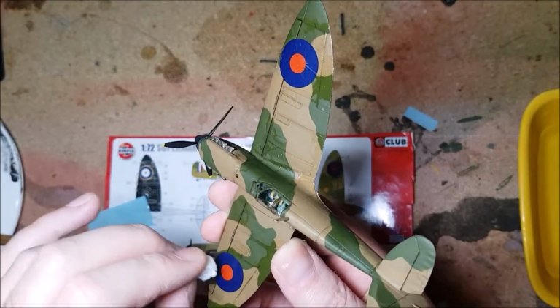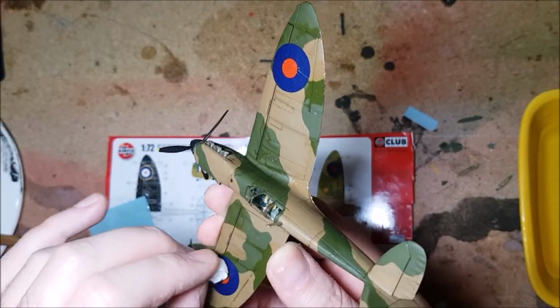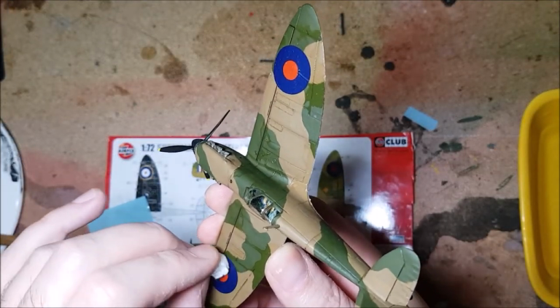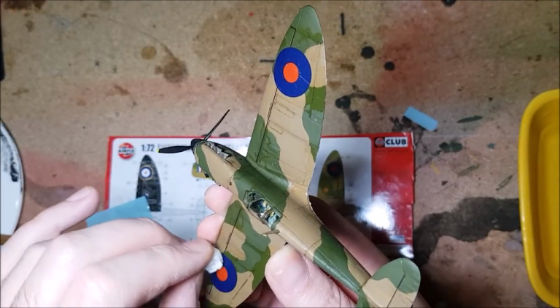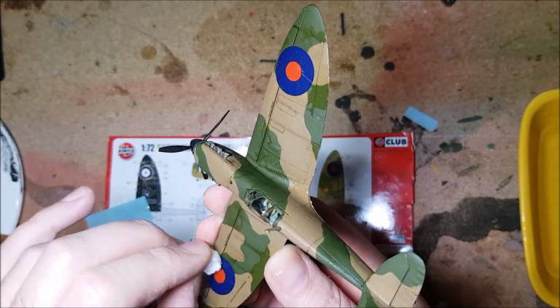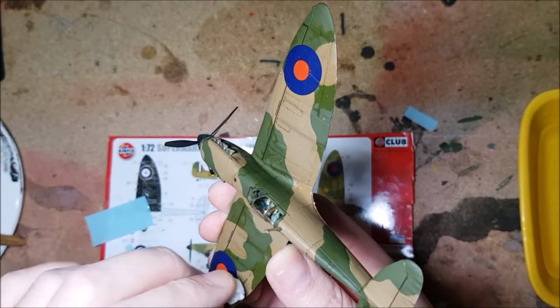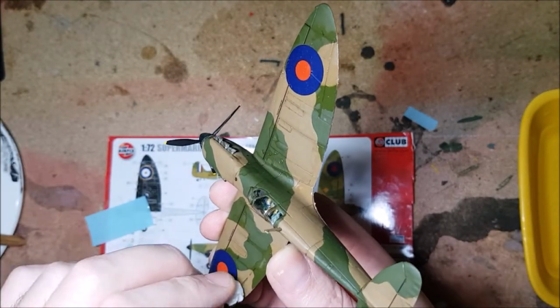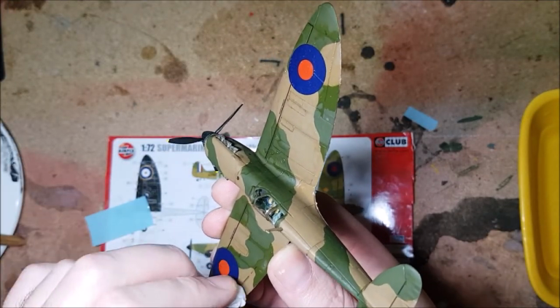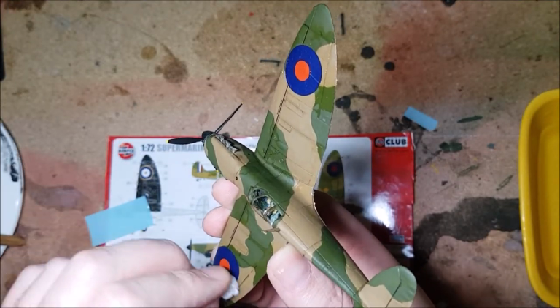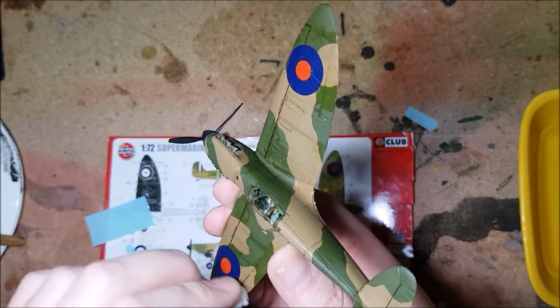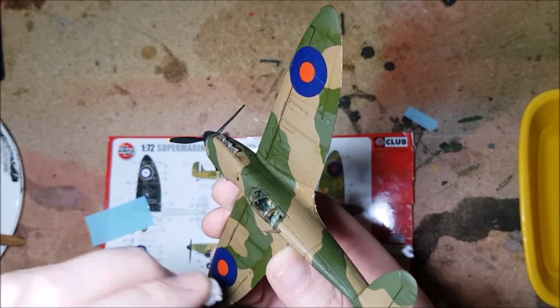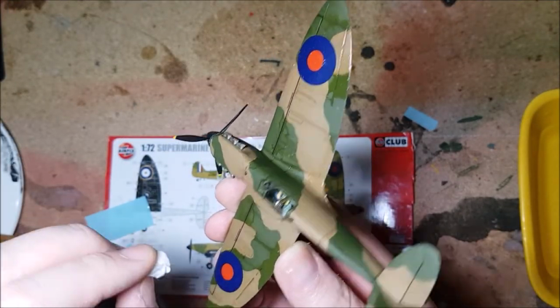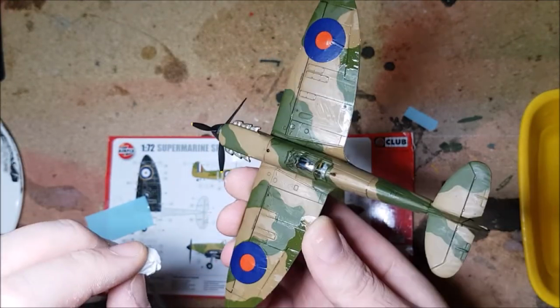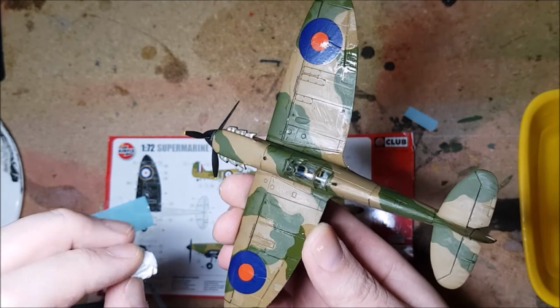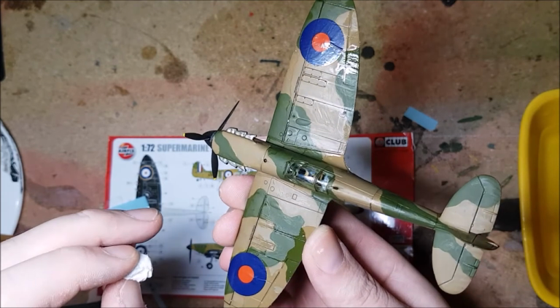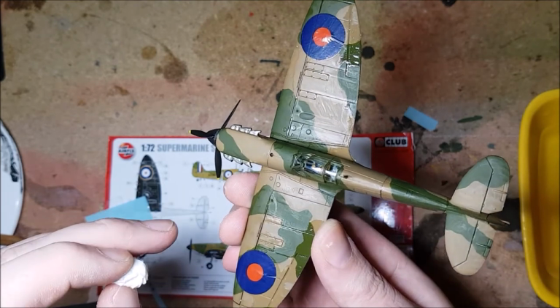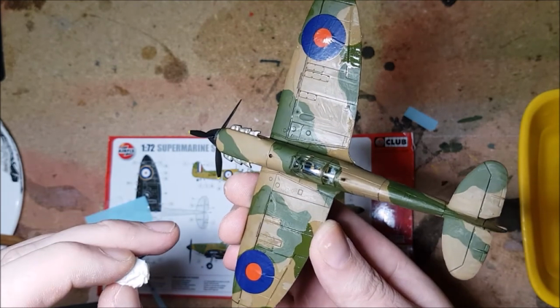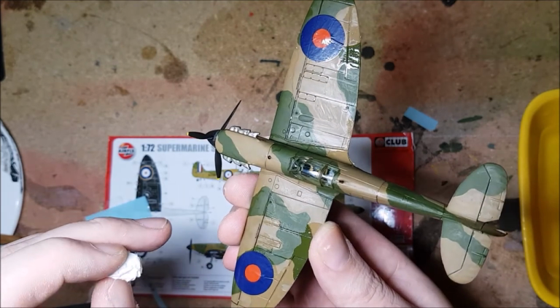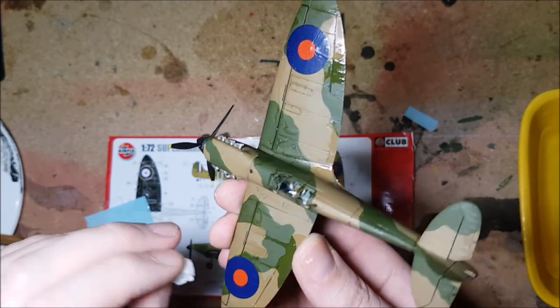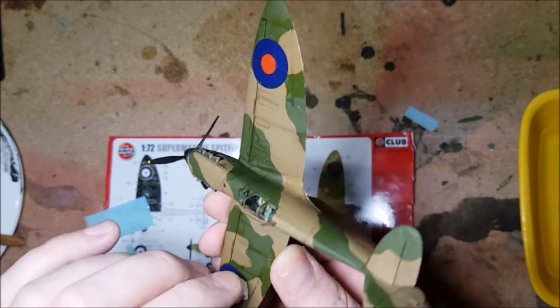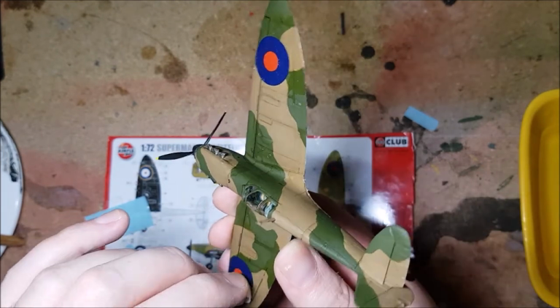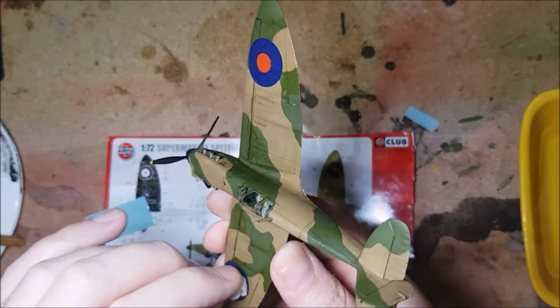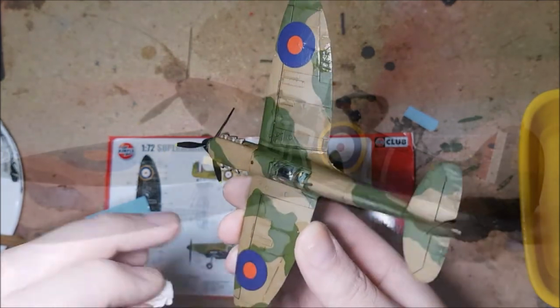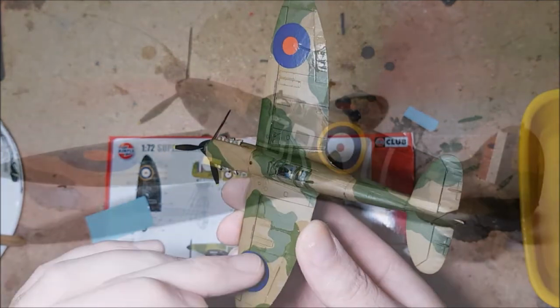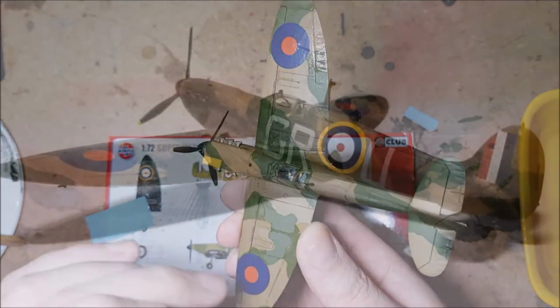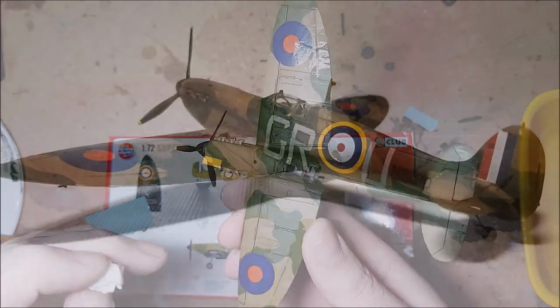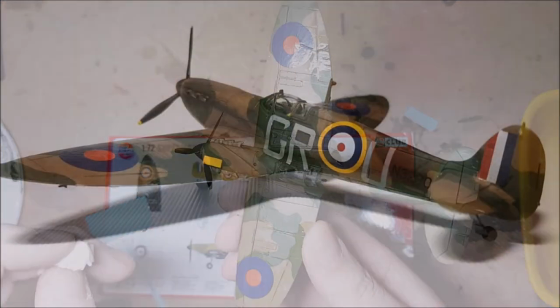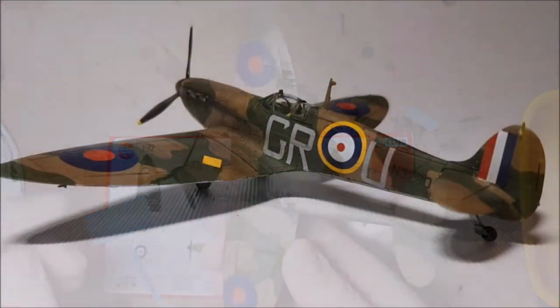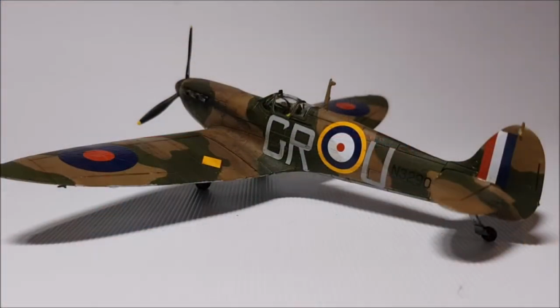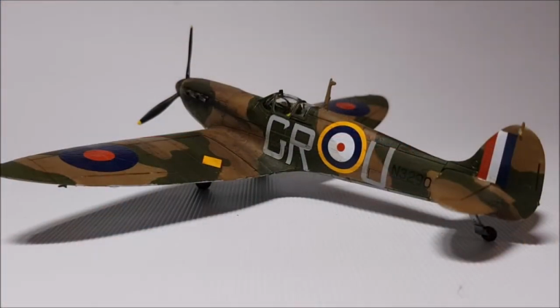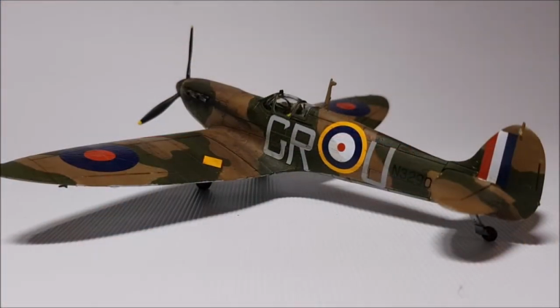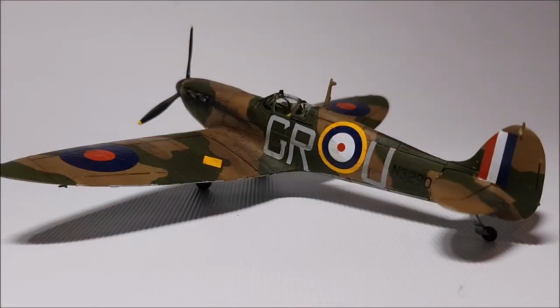All that's left to do now is give the model a light bit of weathering. And this is the finished model.